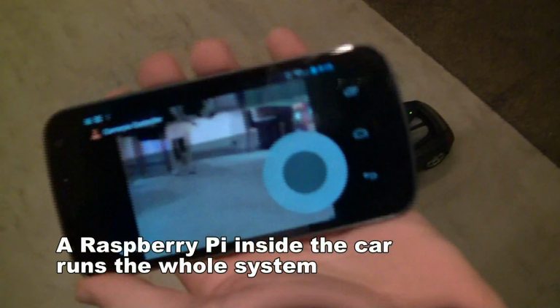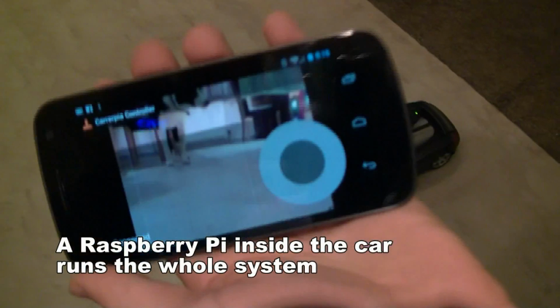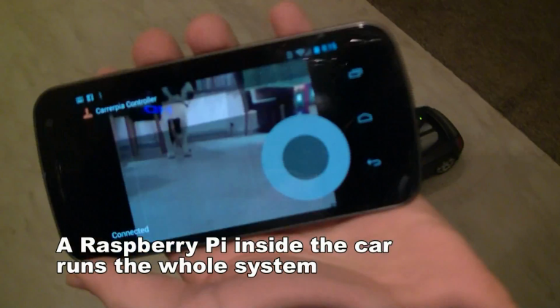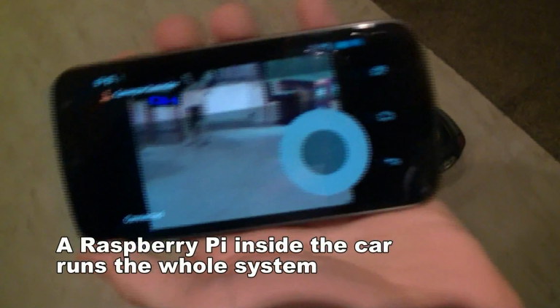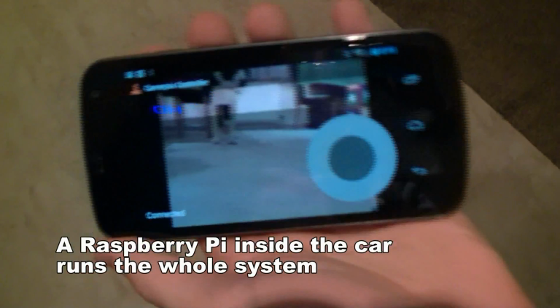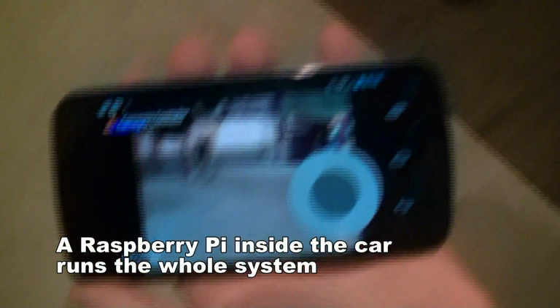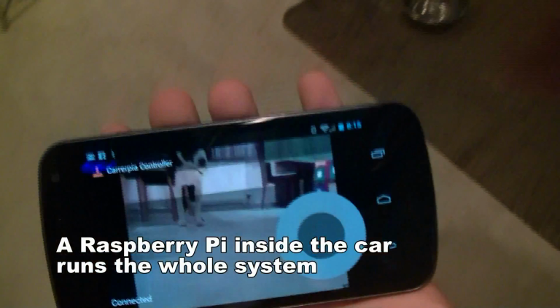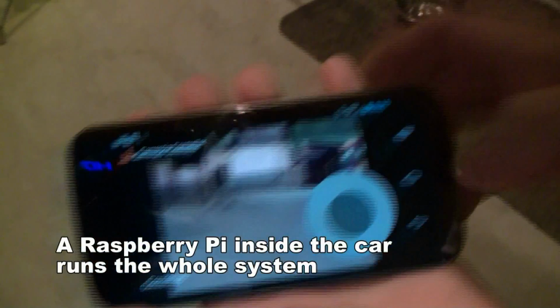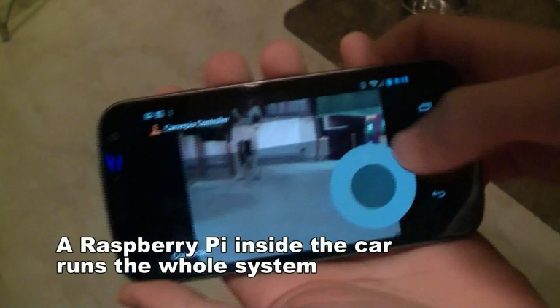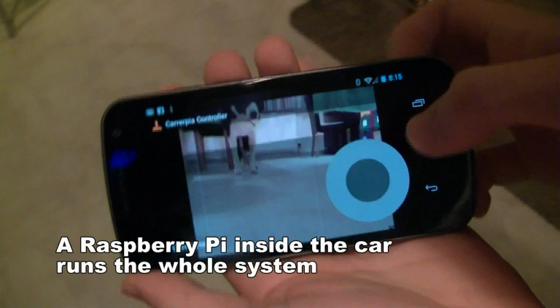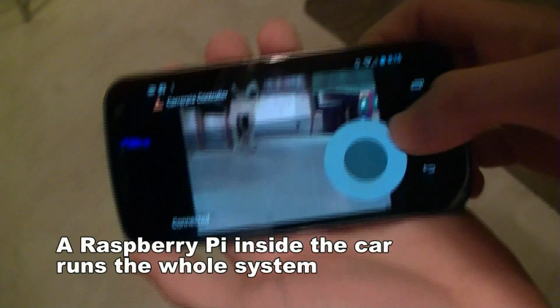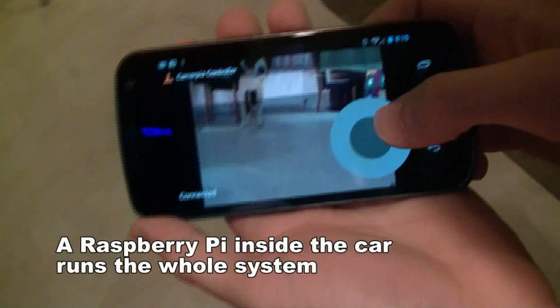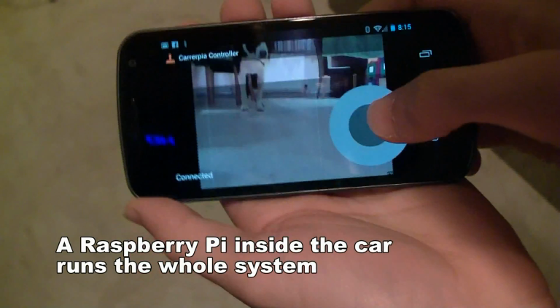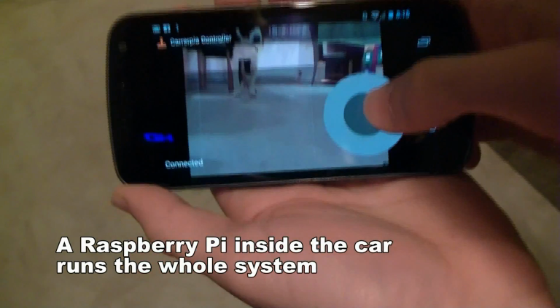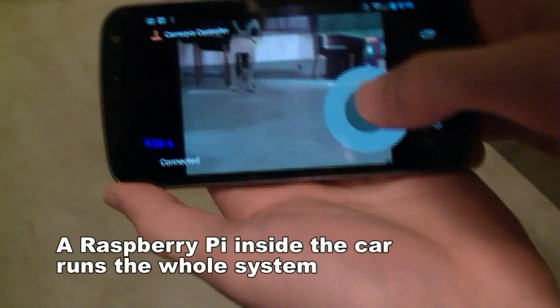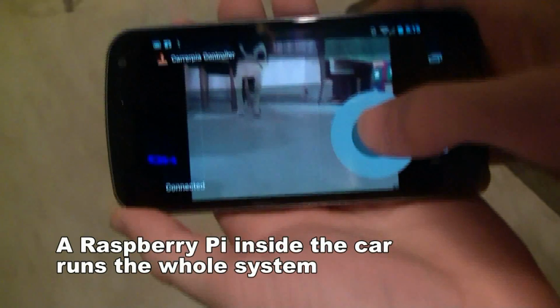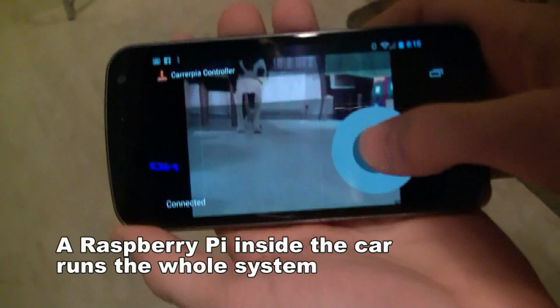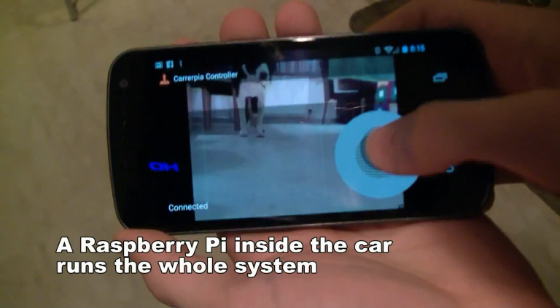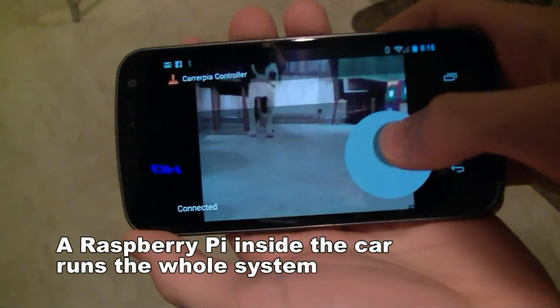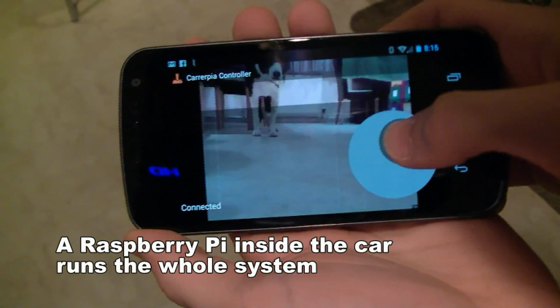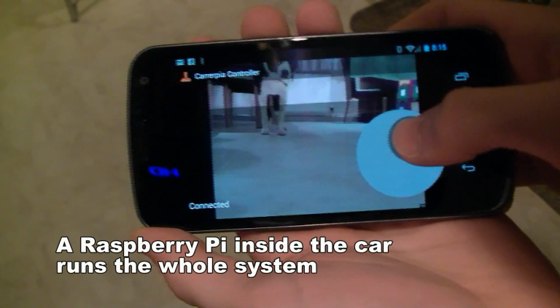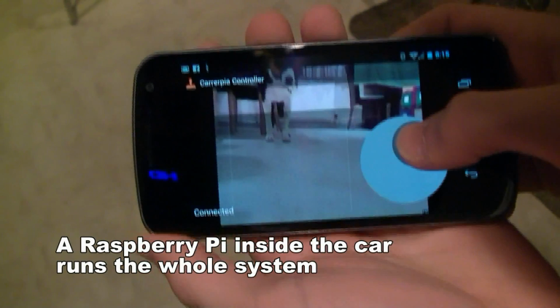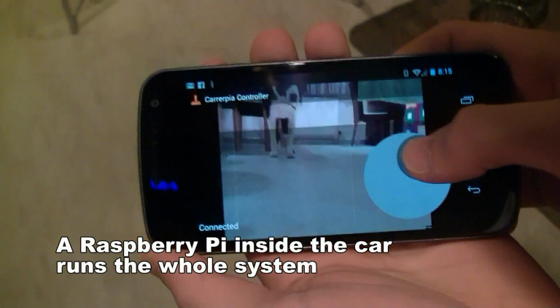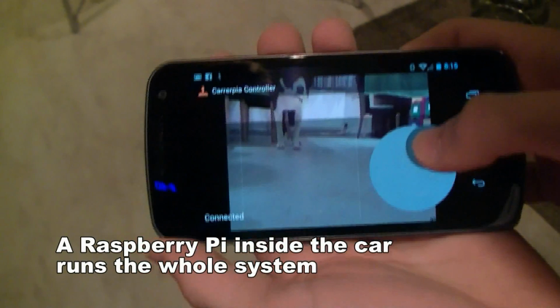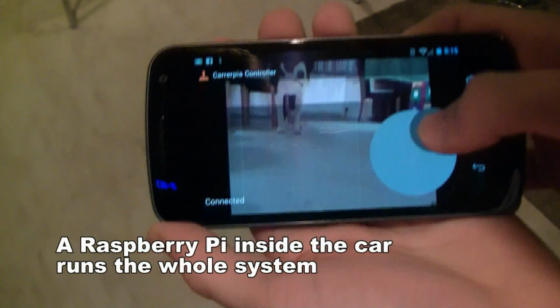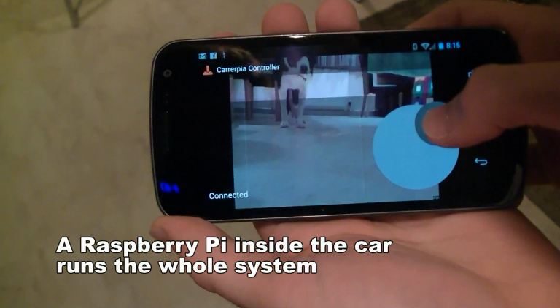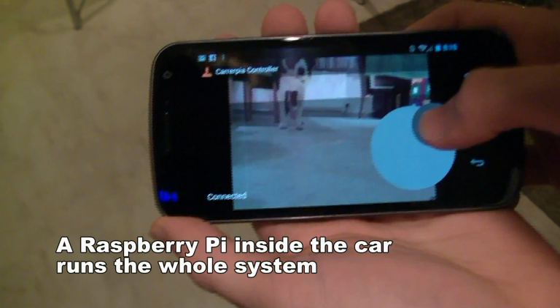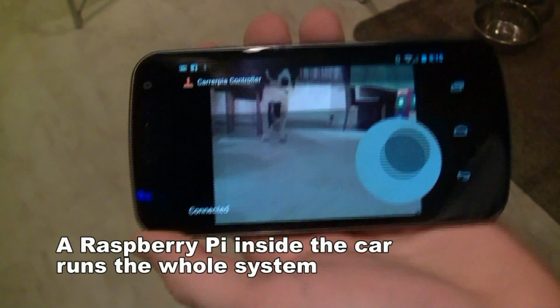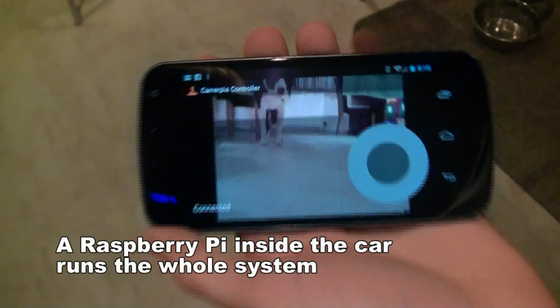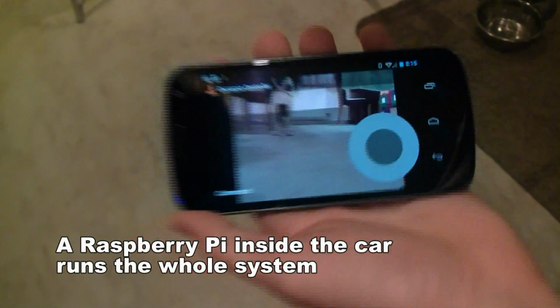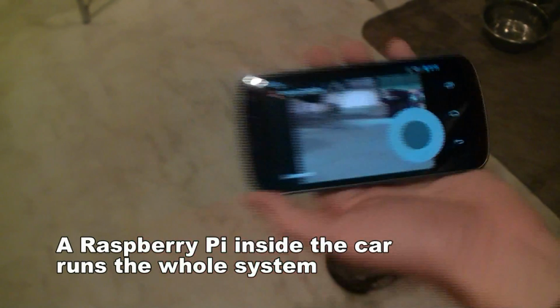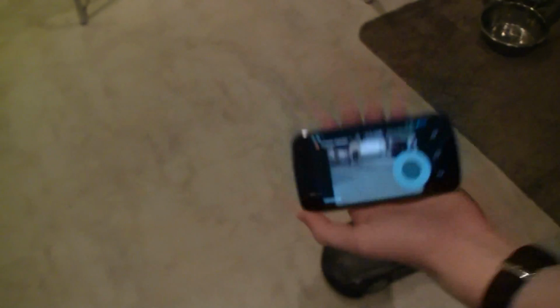Okay, there we go, so there's the camera feed. Didn't turn the motor off.